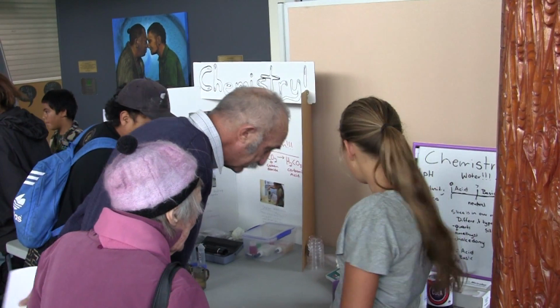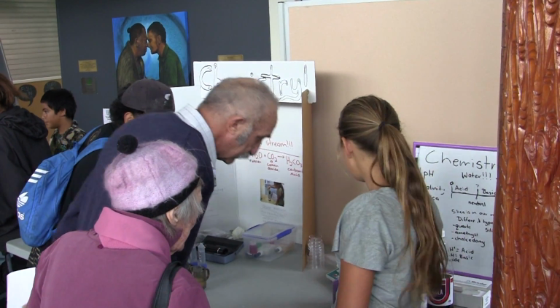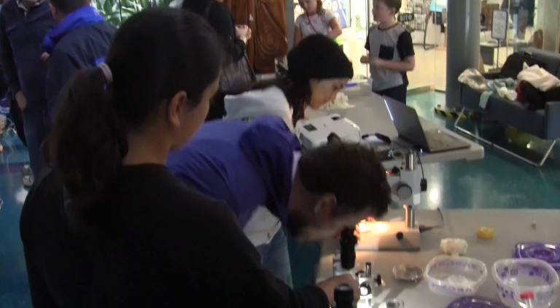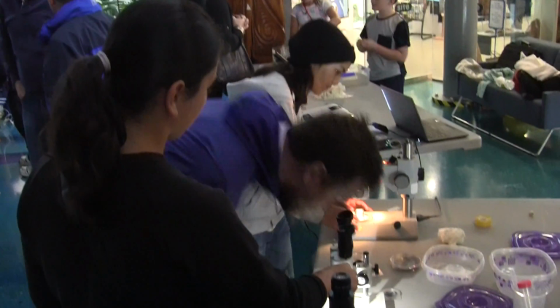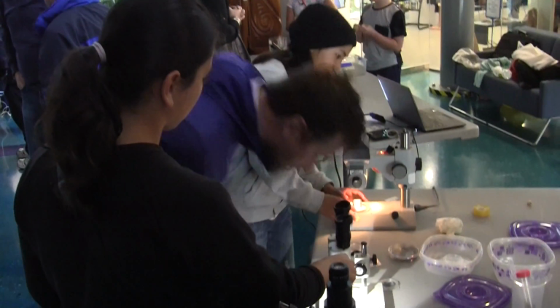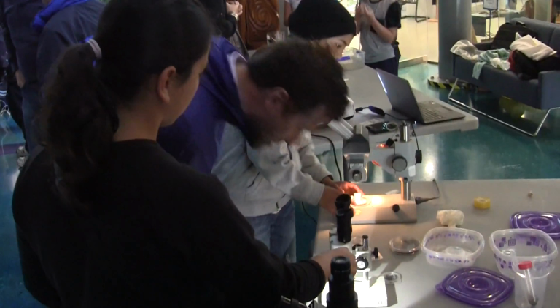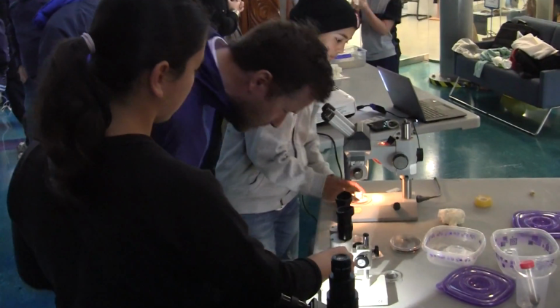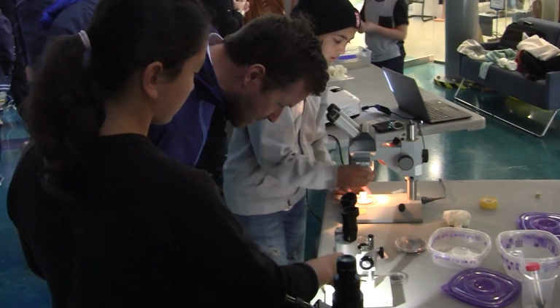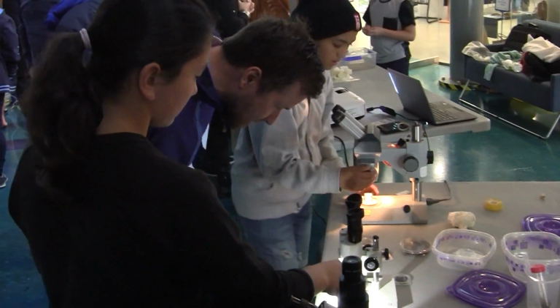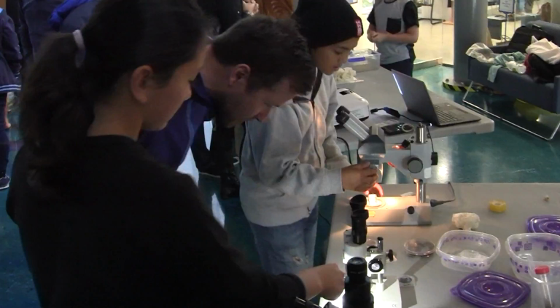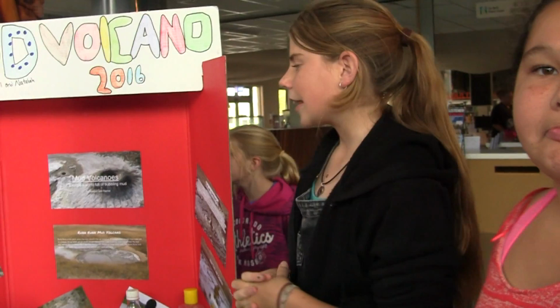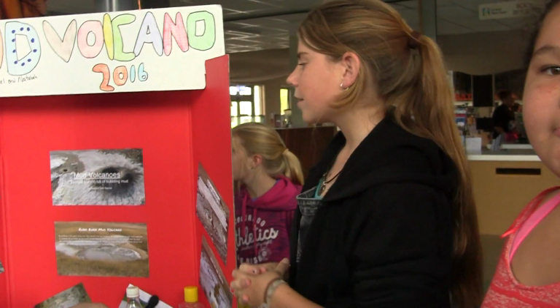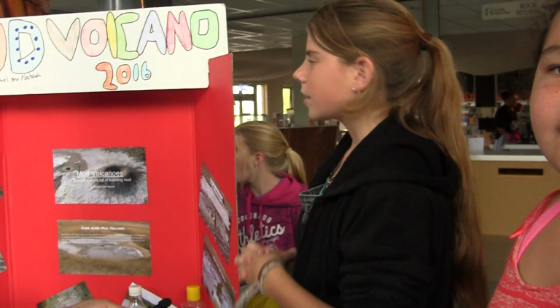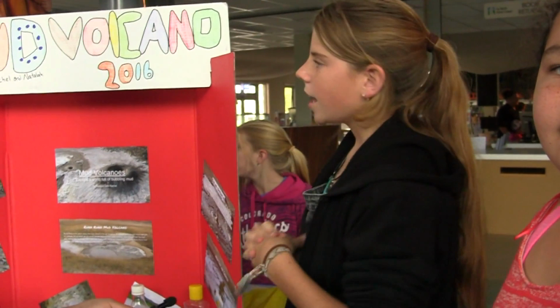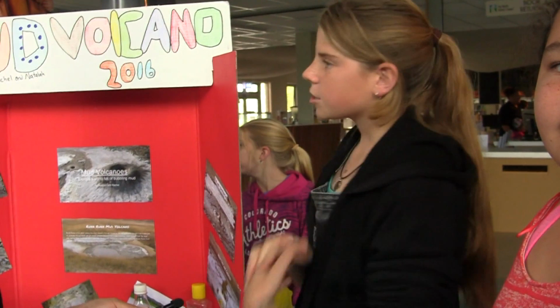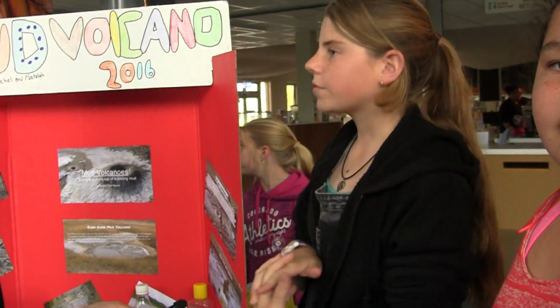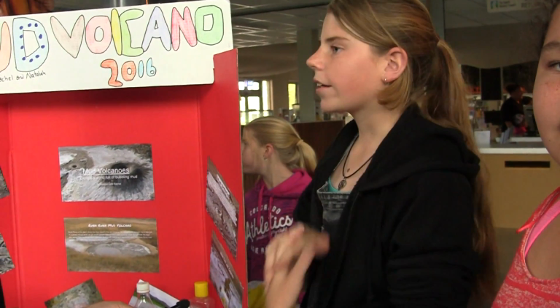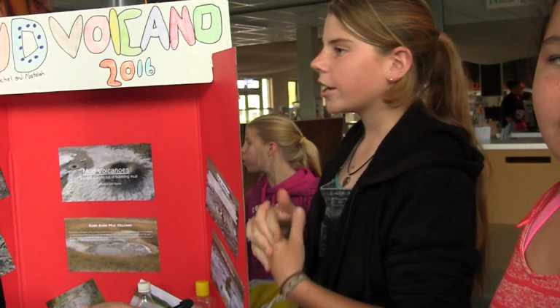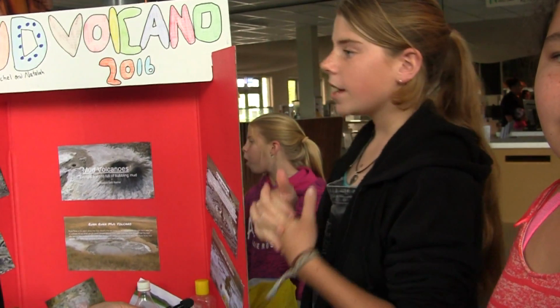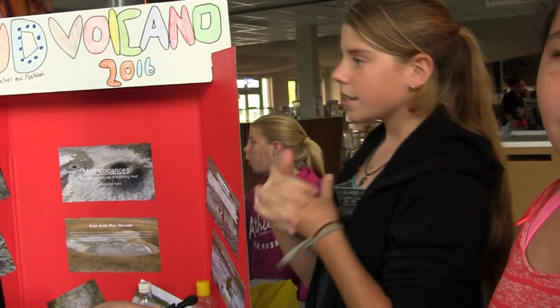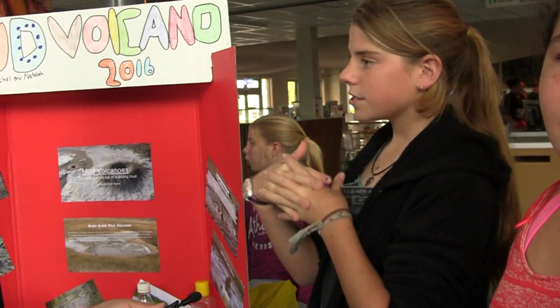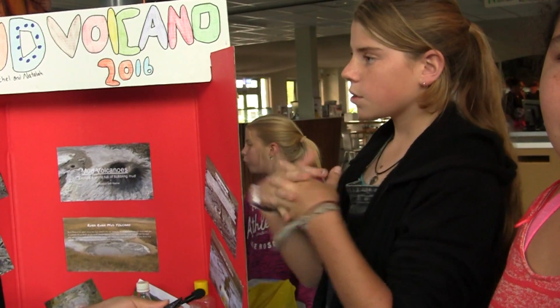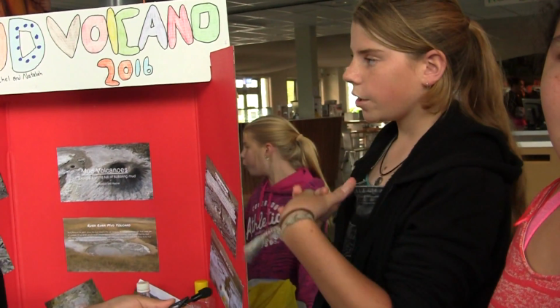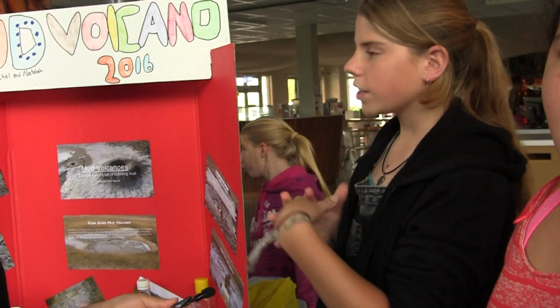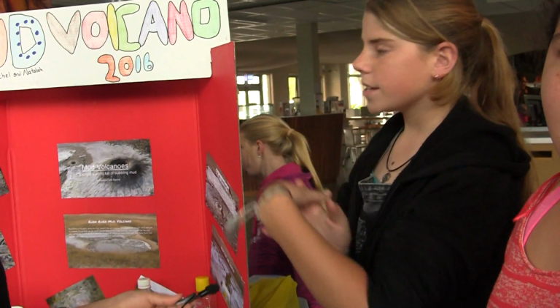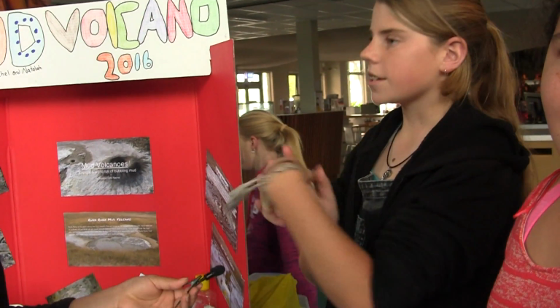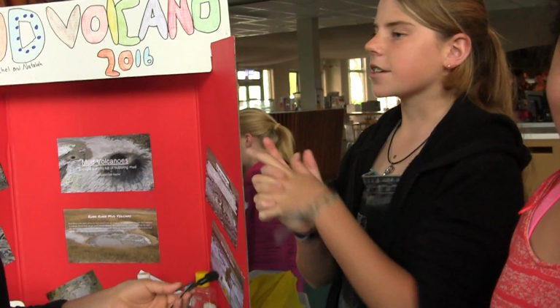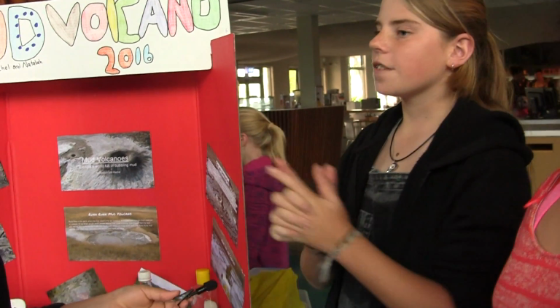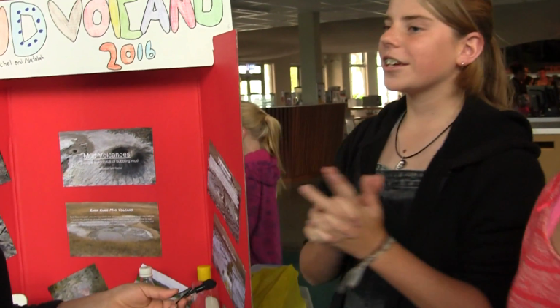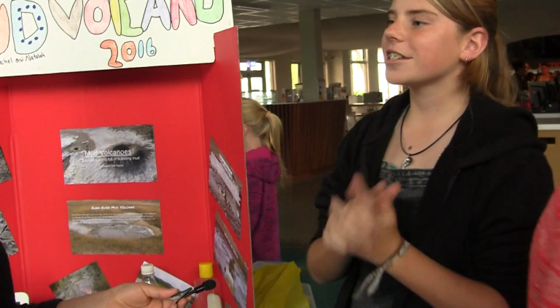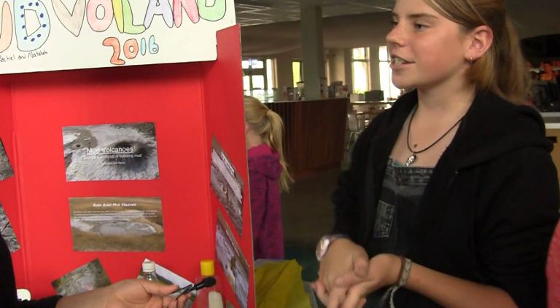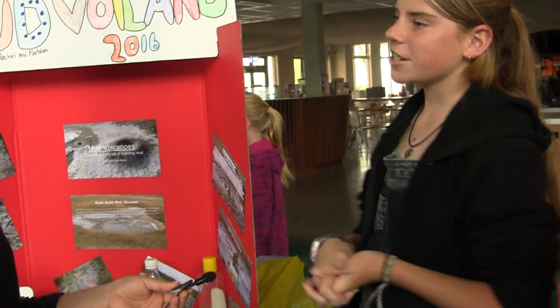Wow, that's amazing. The largest mud volcano in the world is in Java, Indonesia.